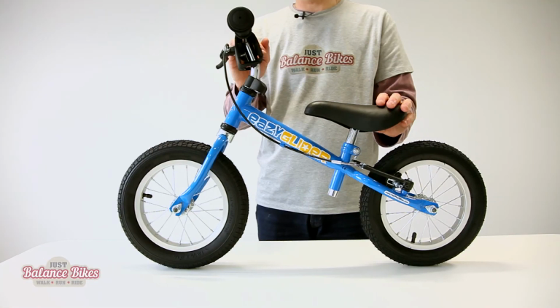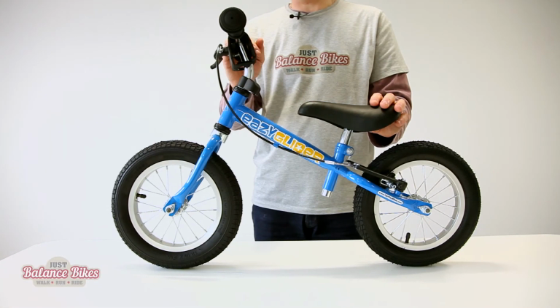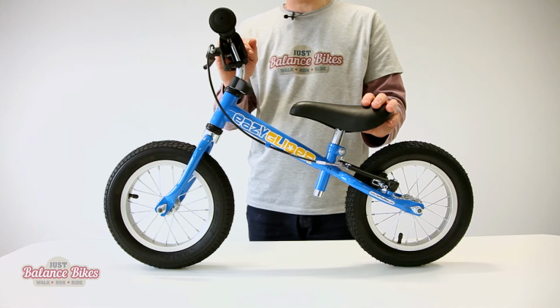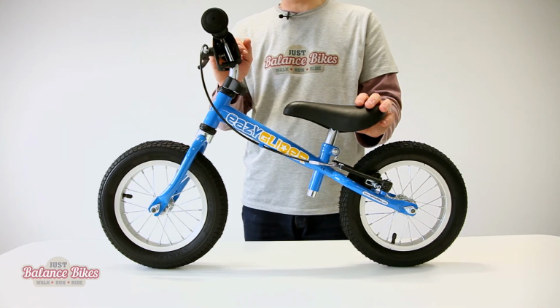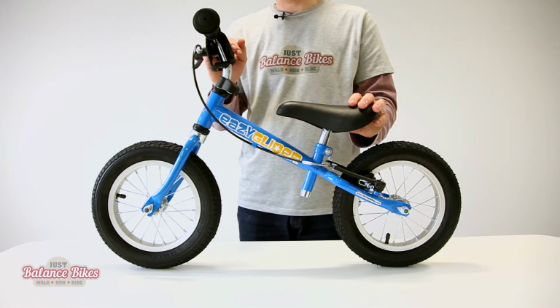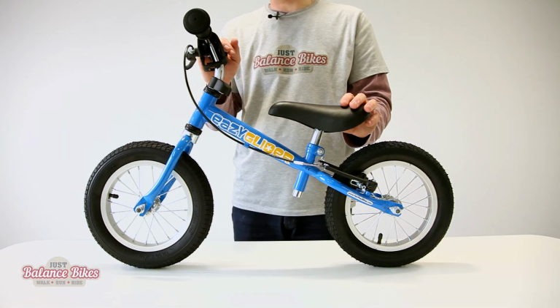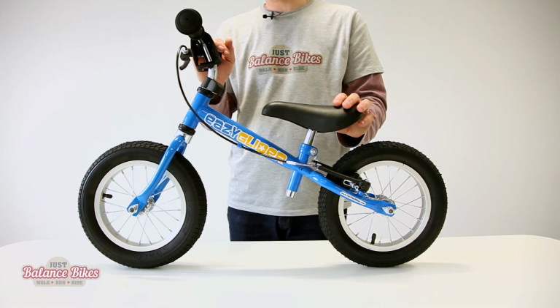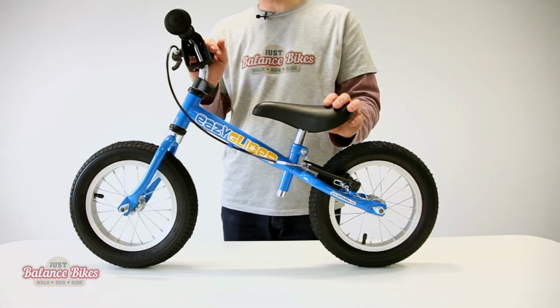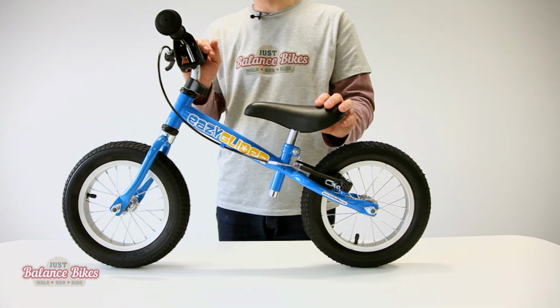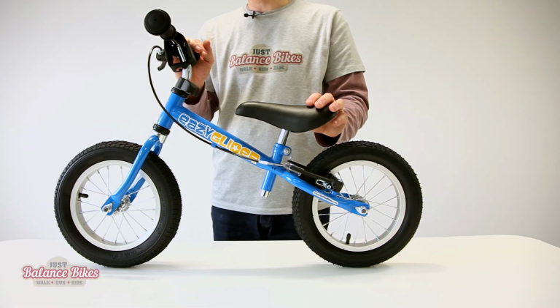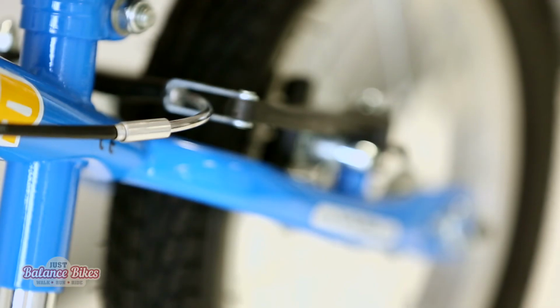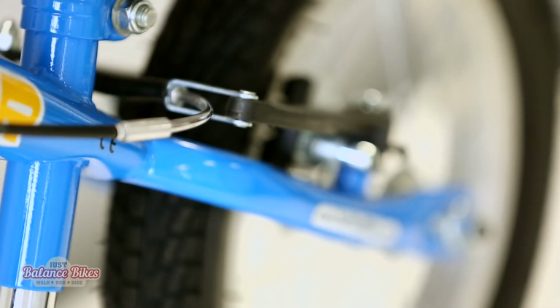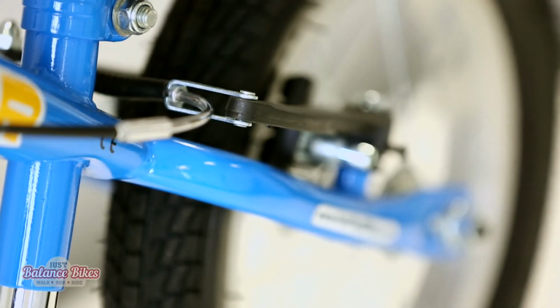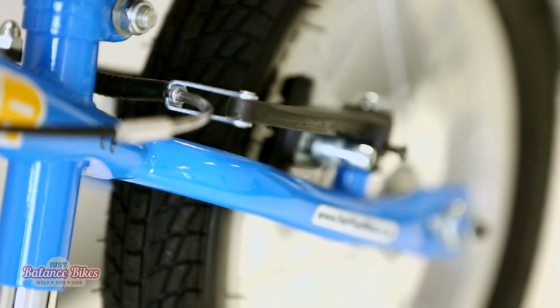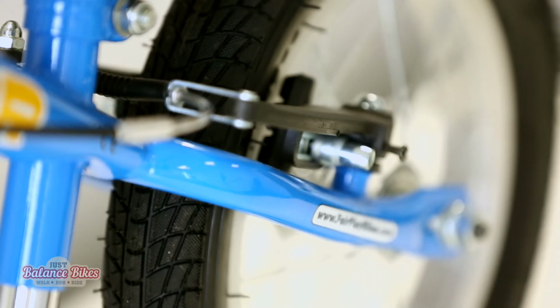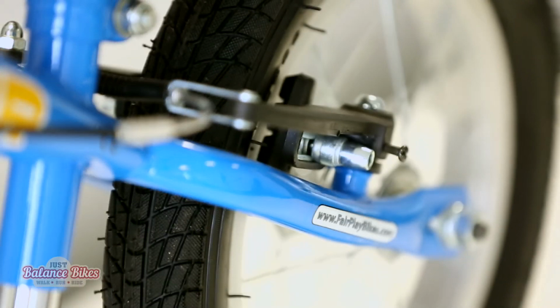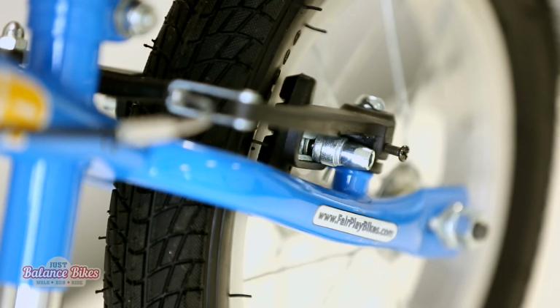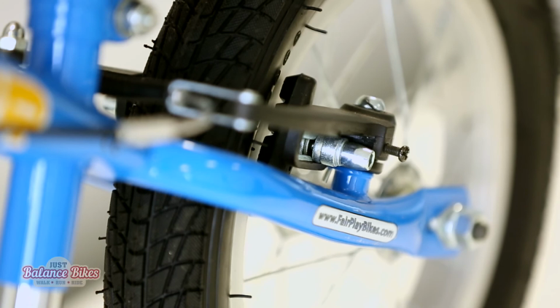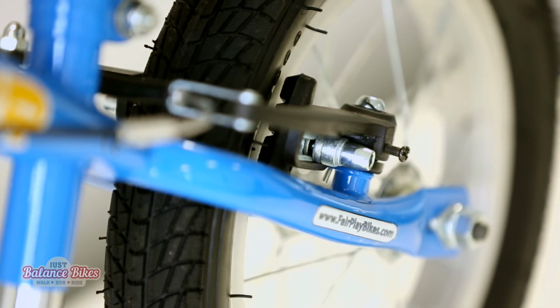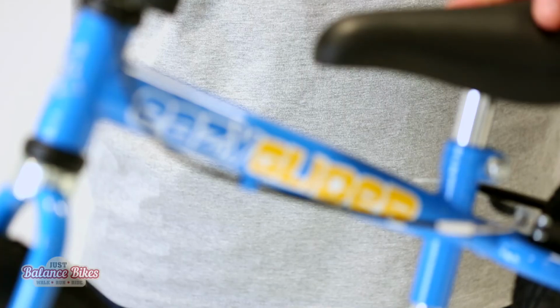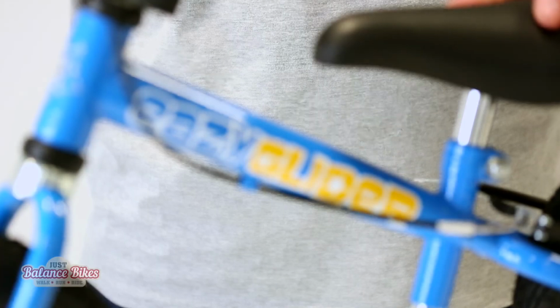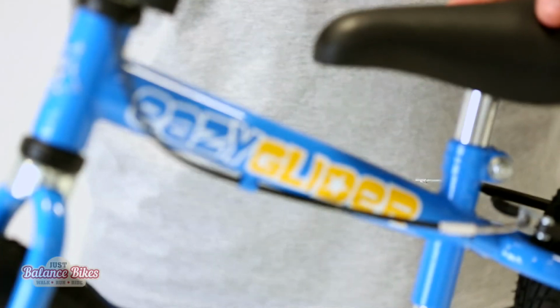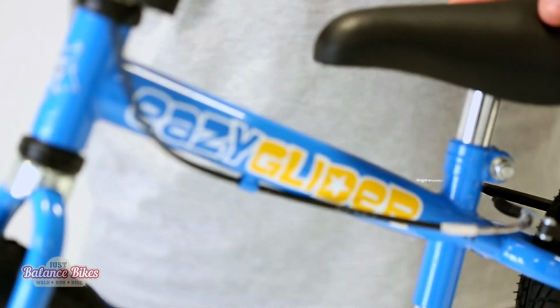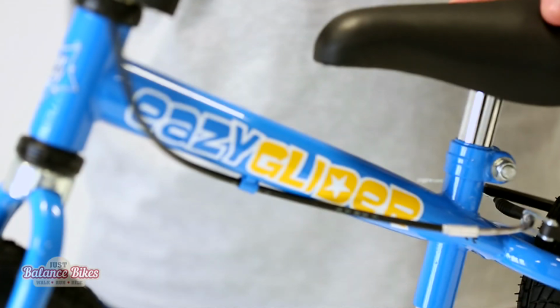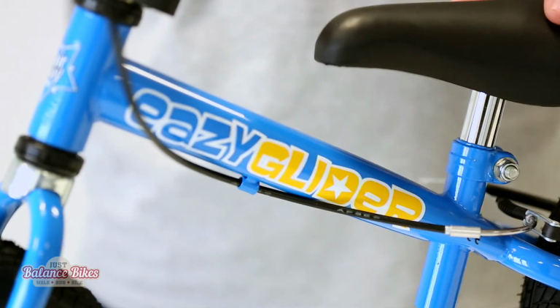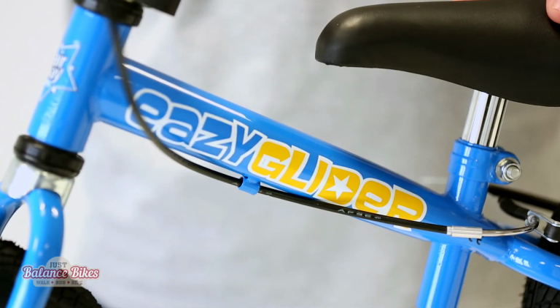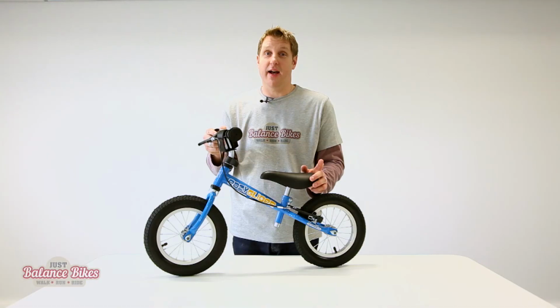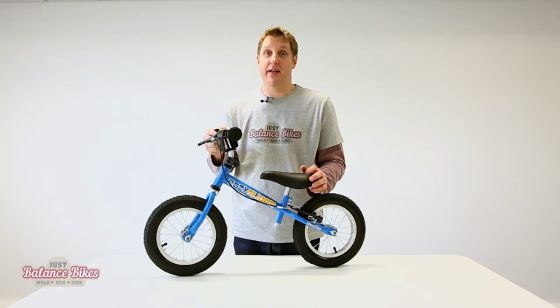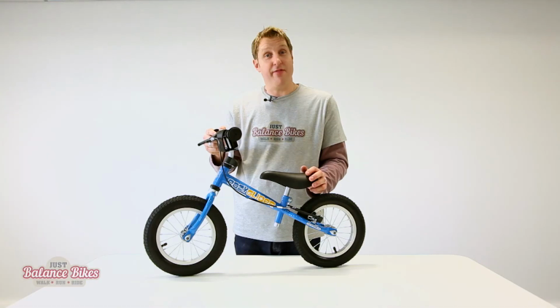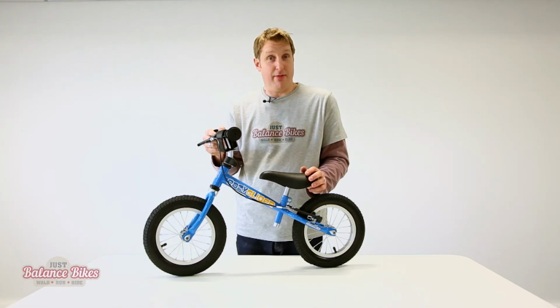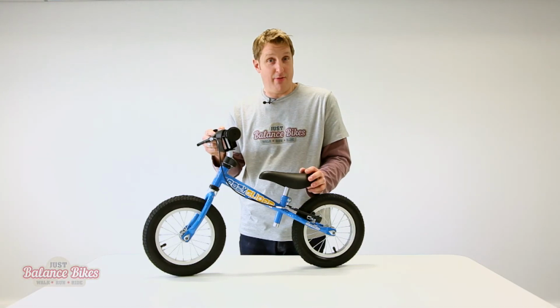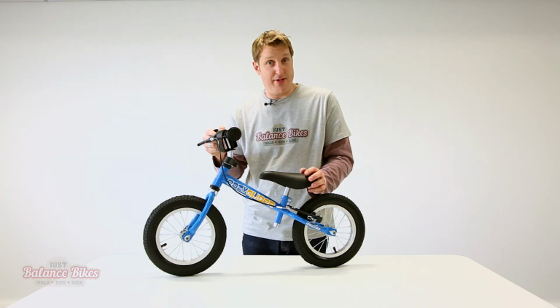So all in all, one of our best-selling bikes, it comes in a range of colours. This is the Fairplay Bikes Easy Glider and it's available on our website.